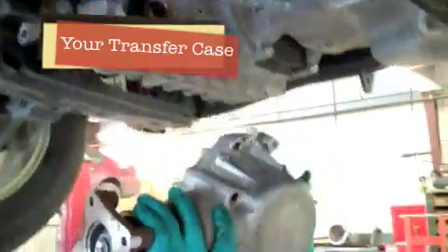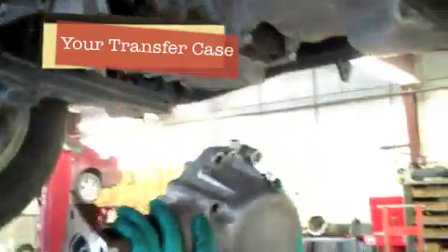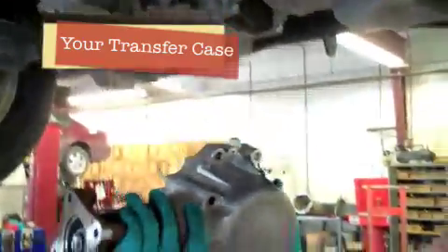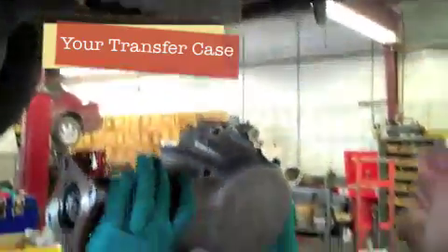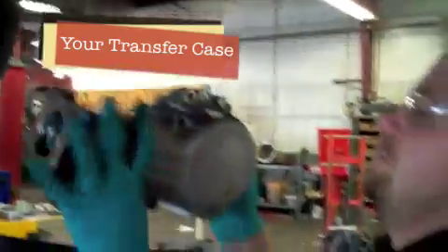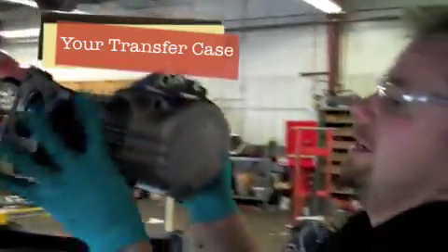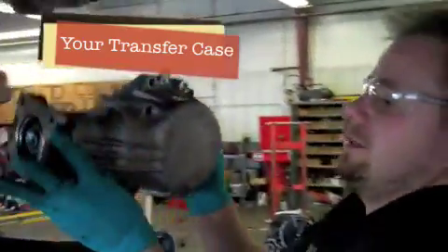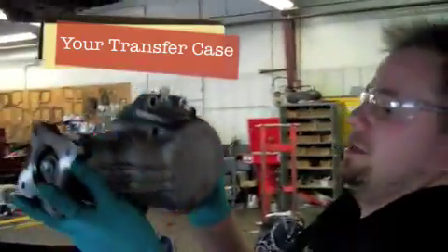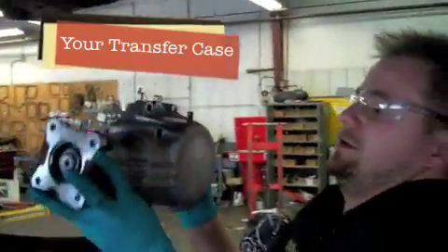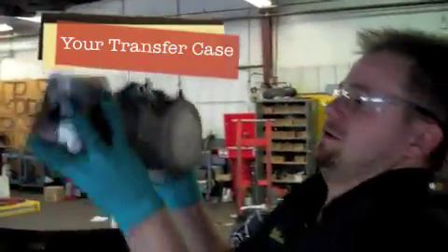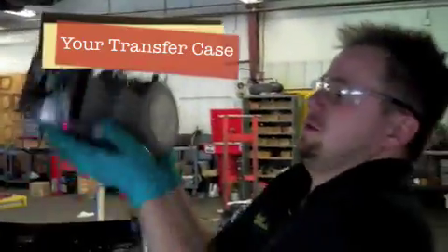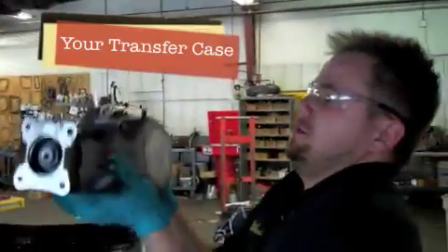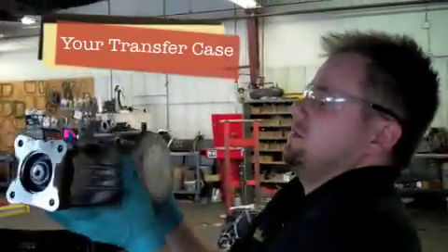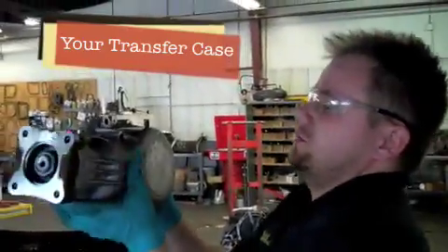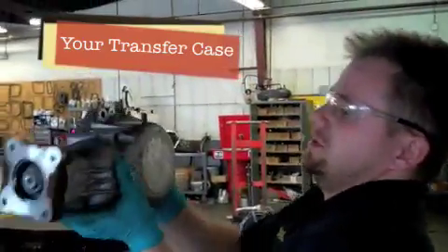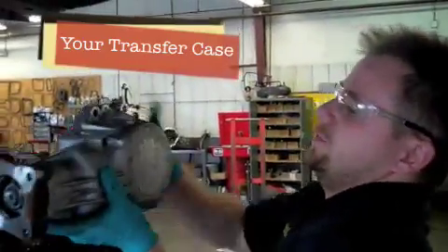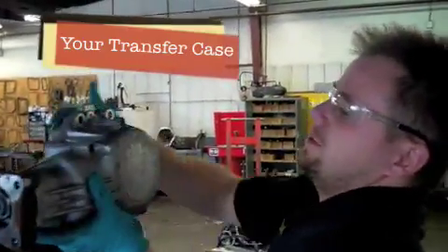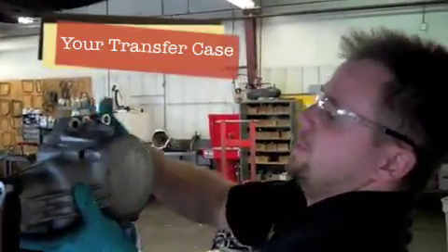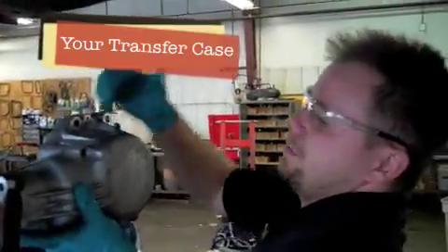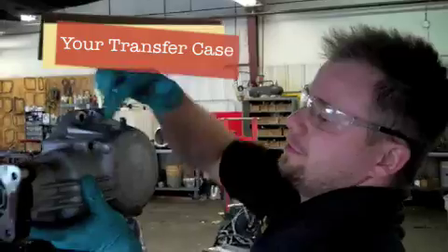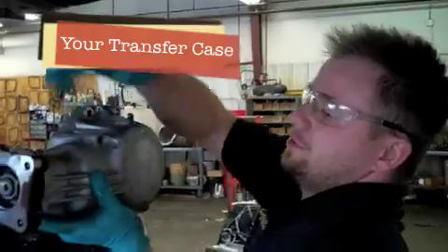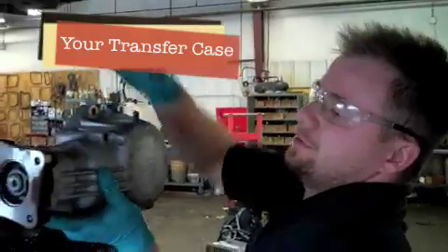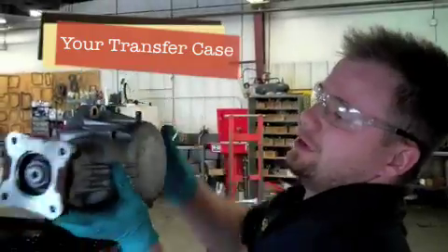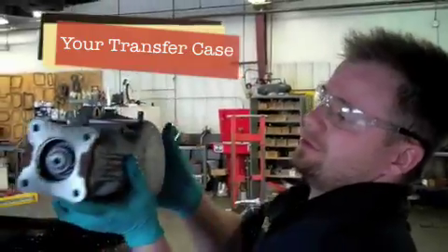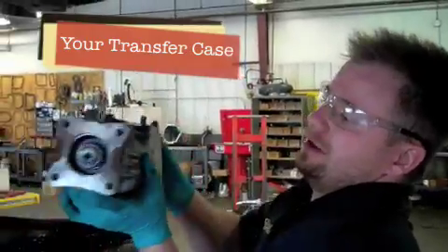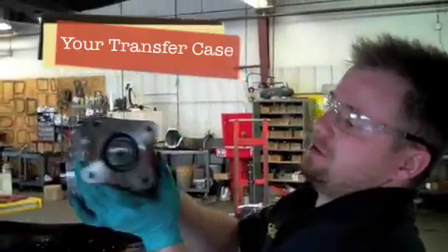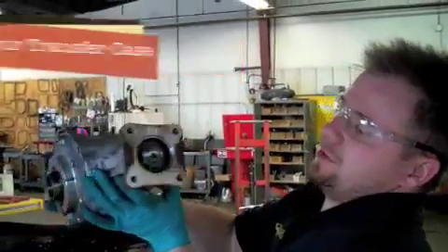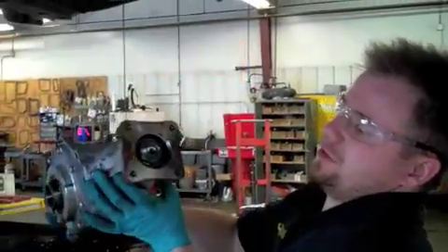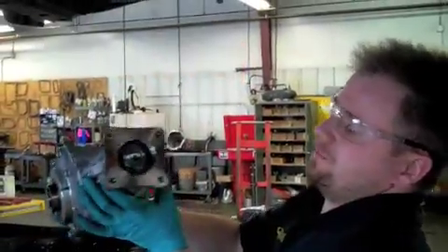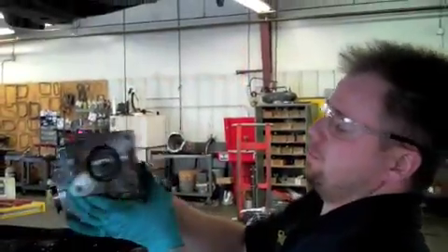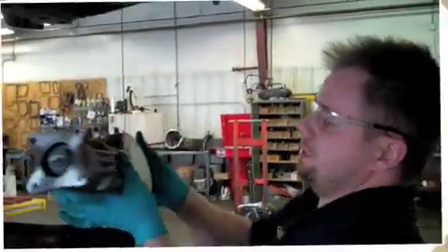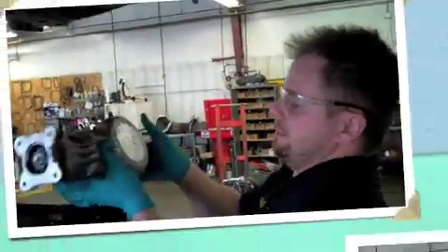This is your transfer case. This is what supplies the power to your rear driveshaft that makes you have a full drive.